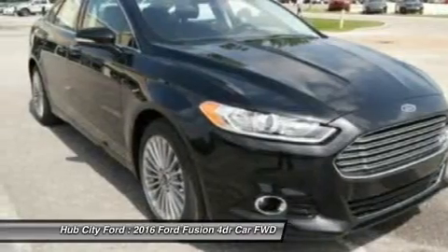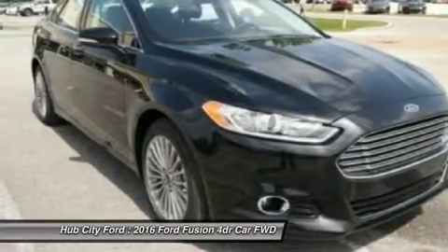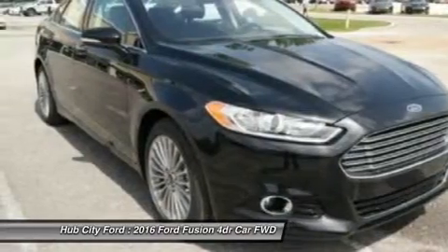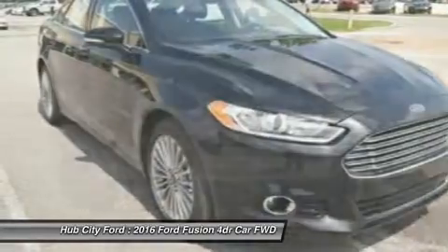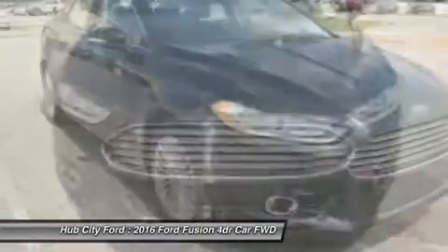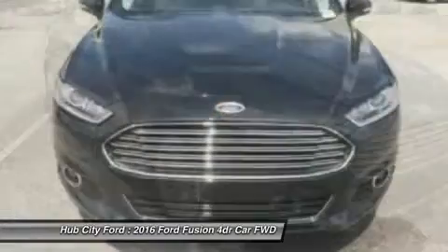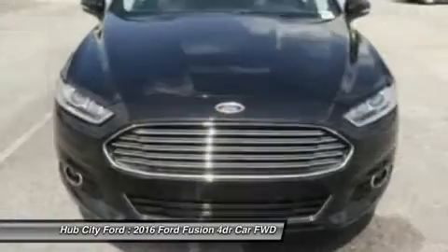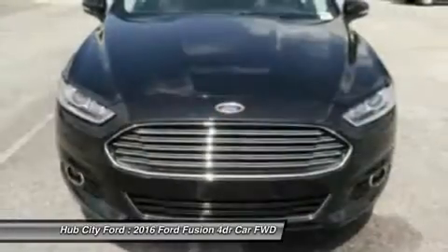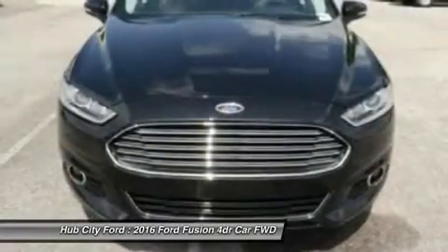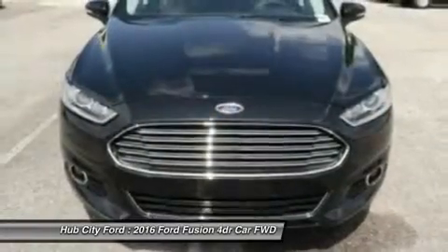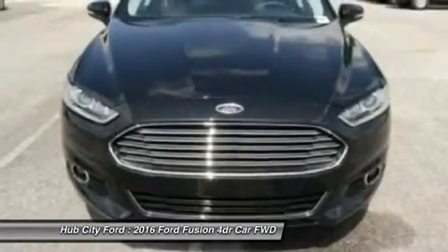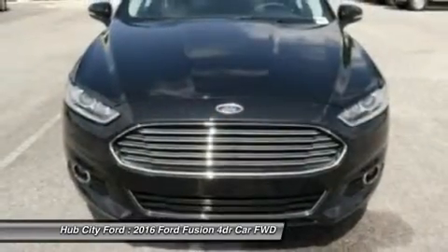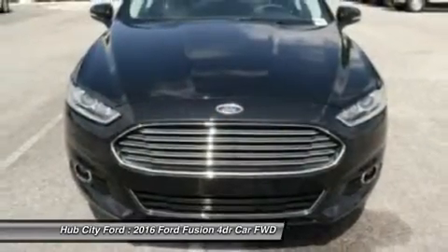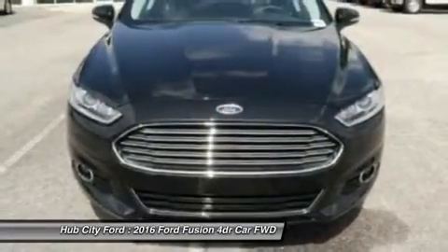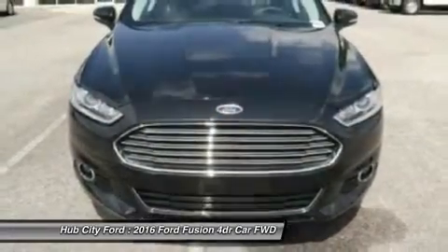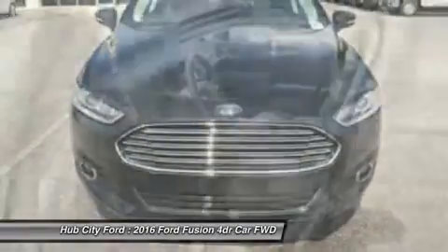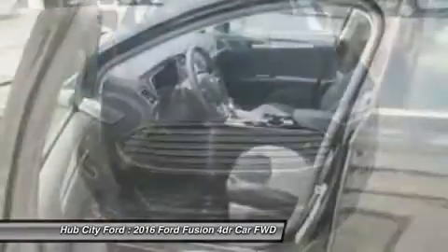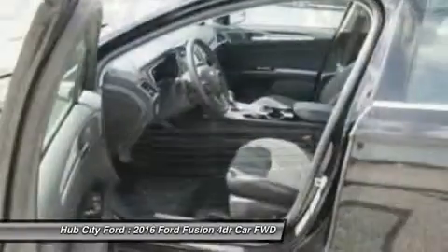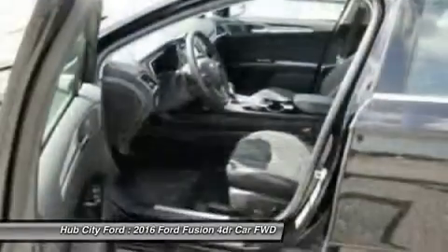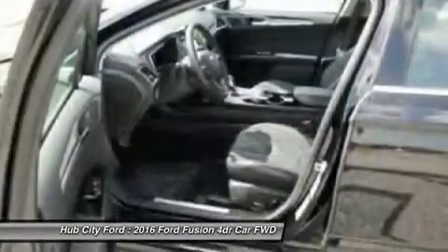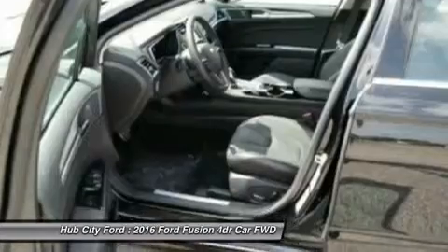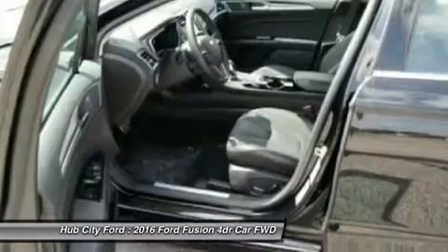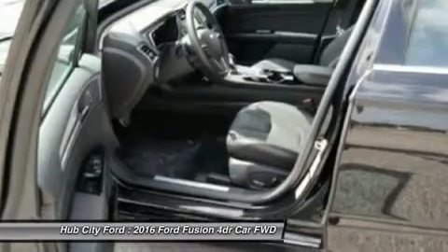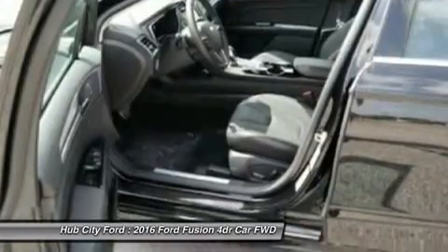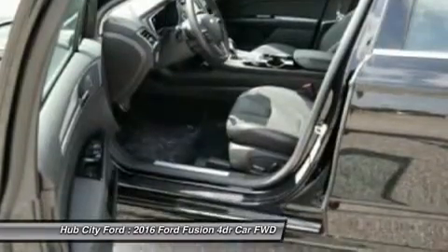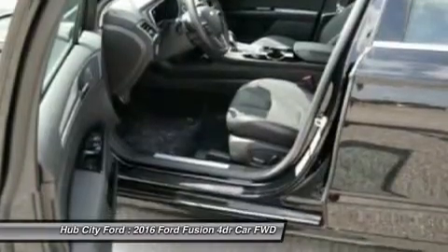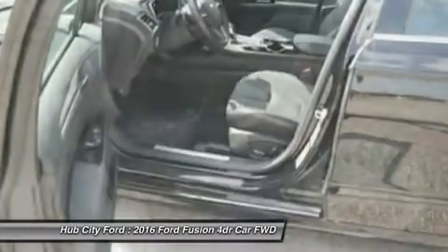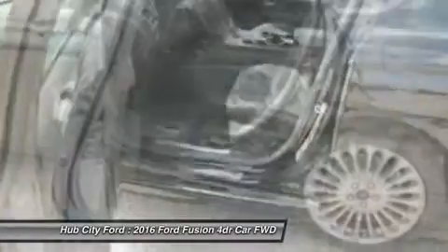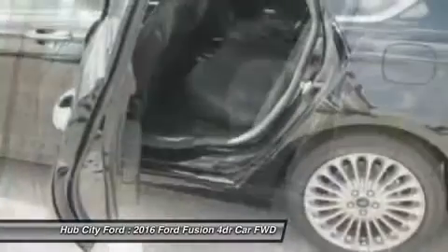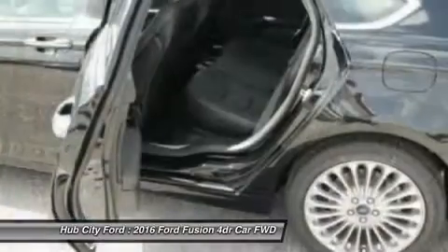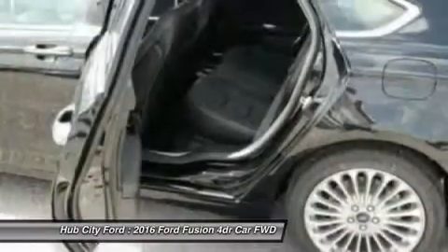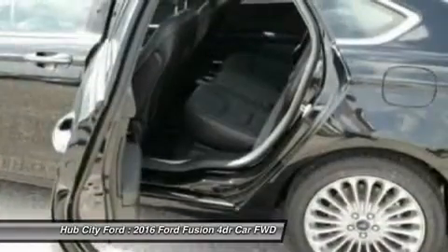Keyless Start. This isn't just a vehicle, it's an experience. So stop in for a test drive today.